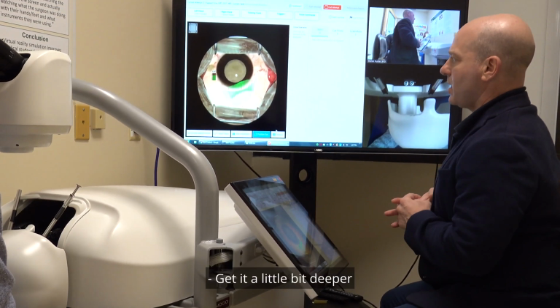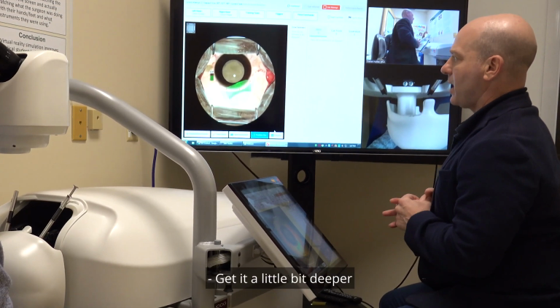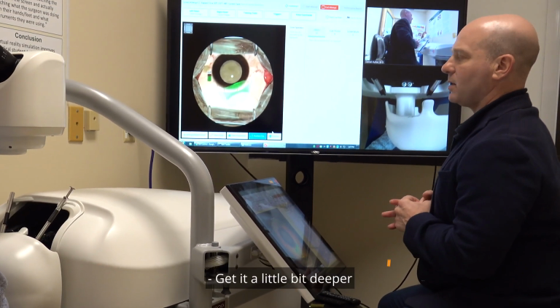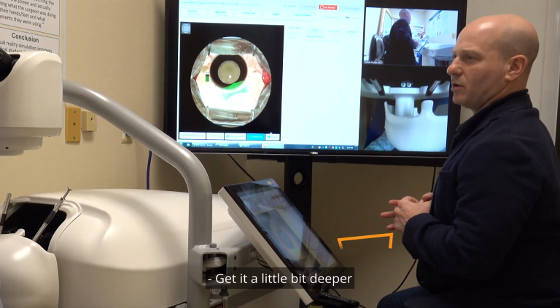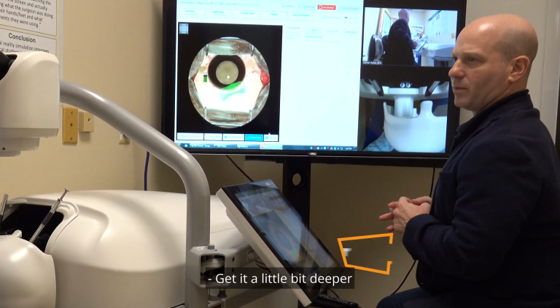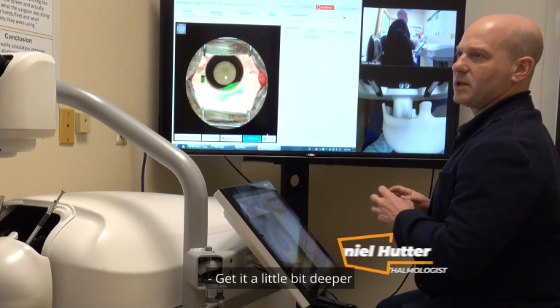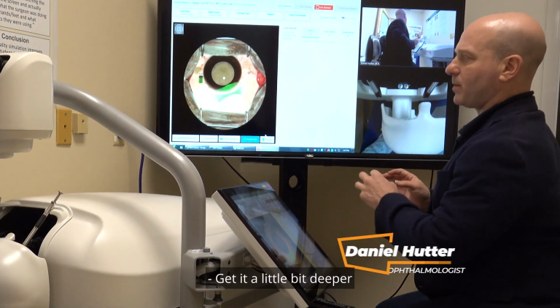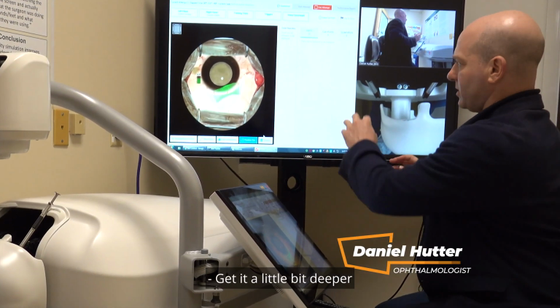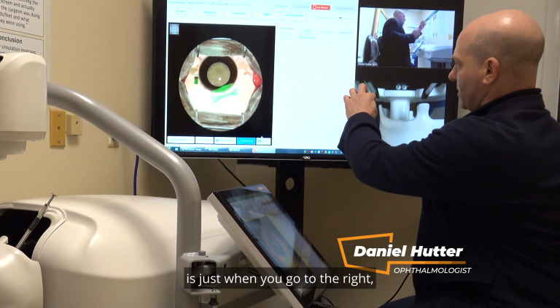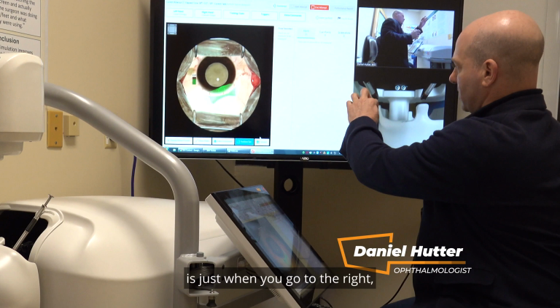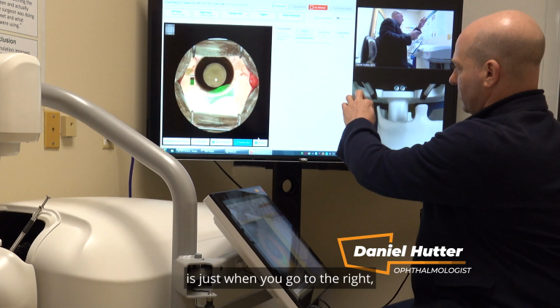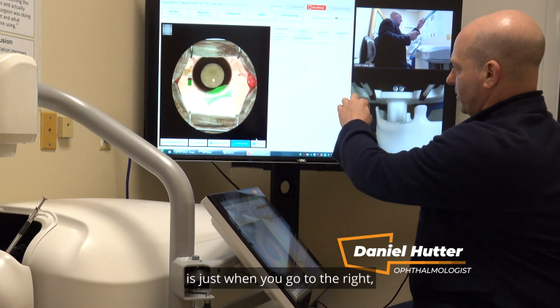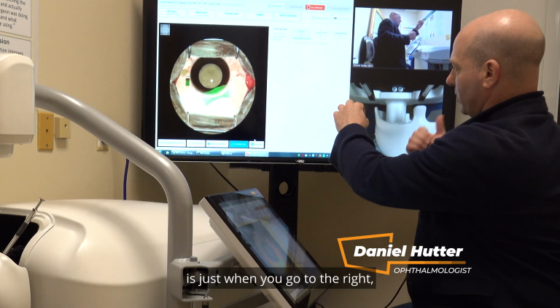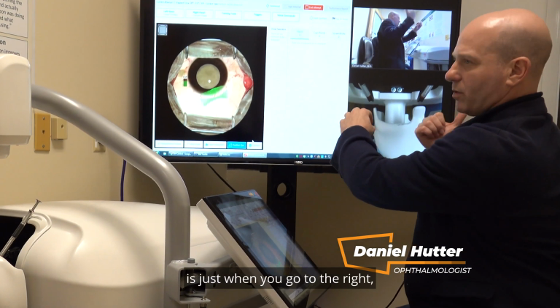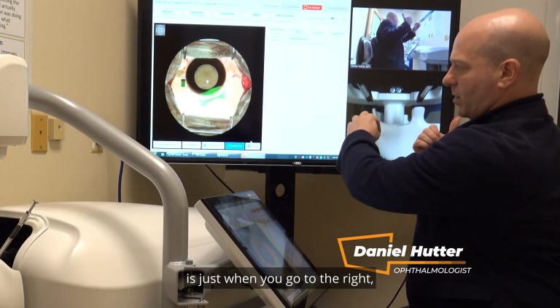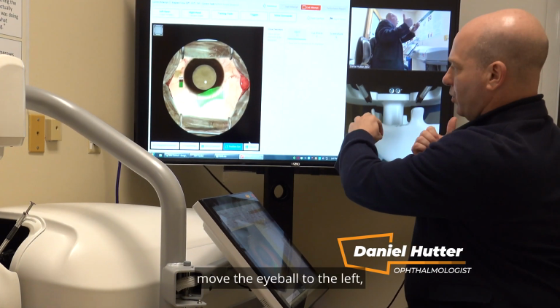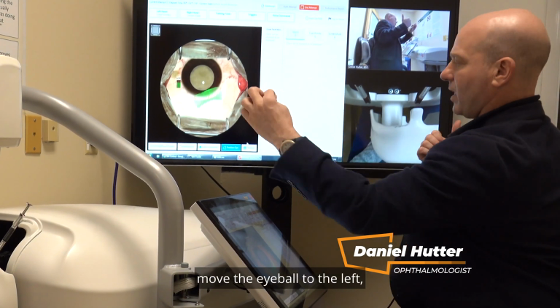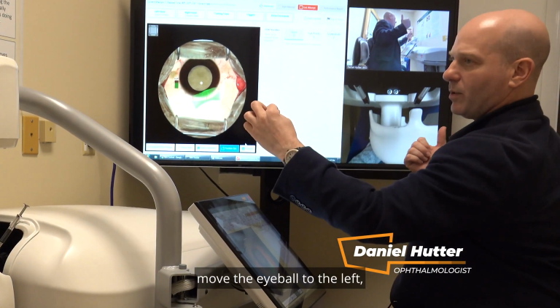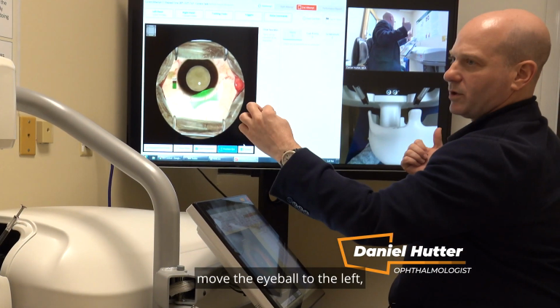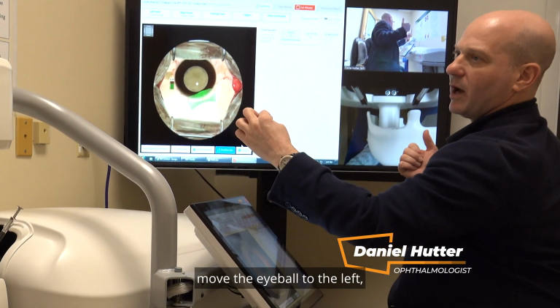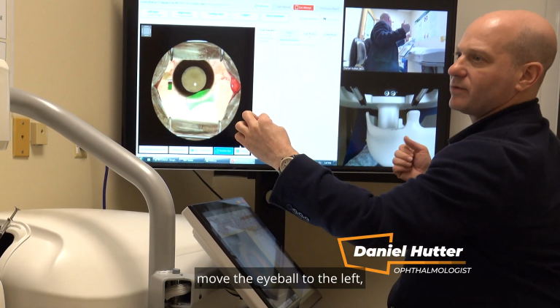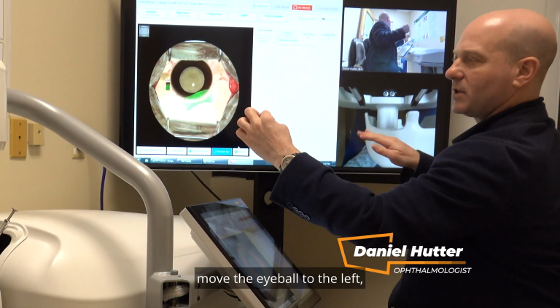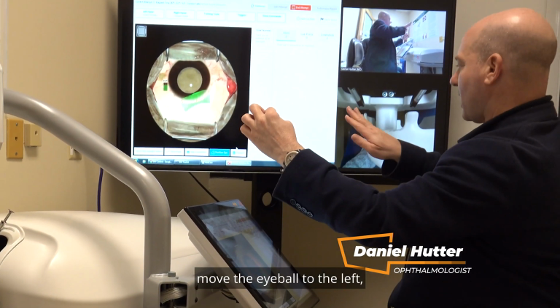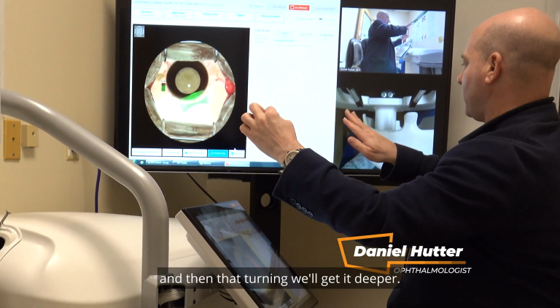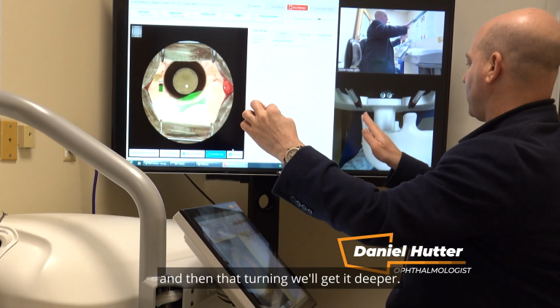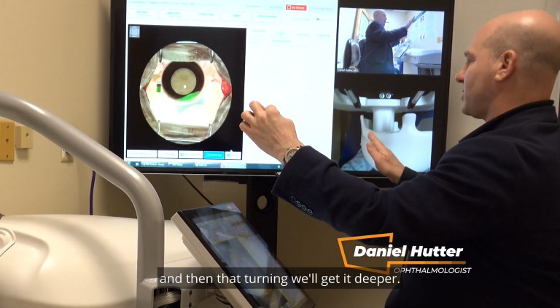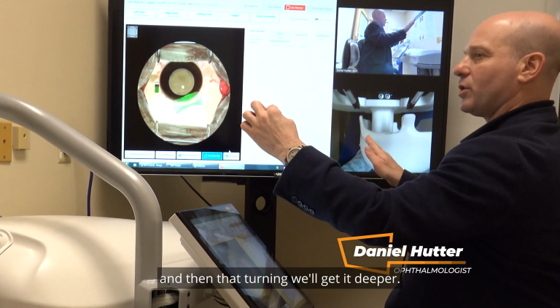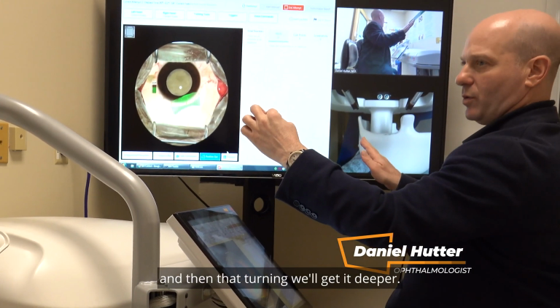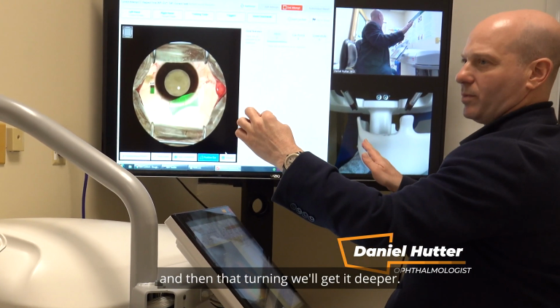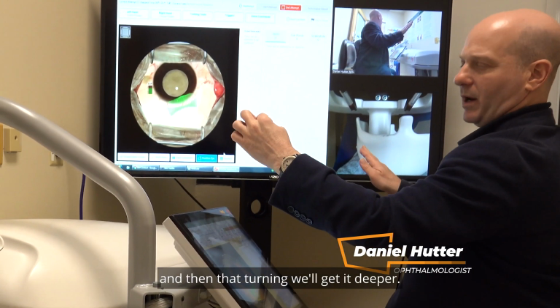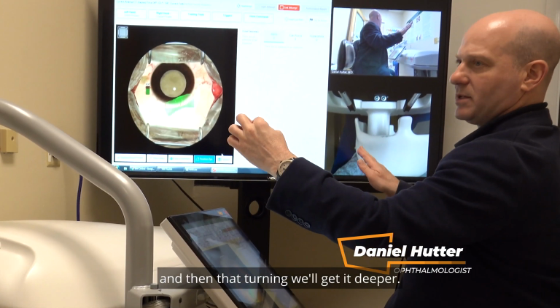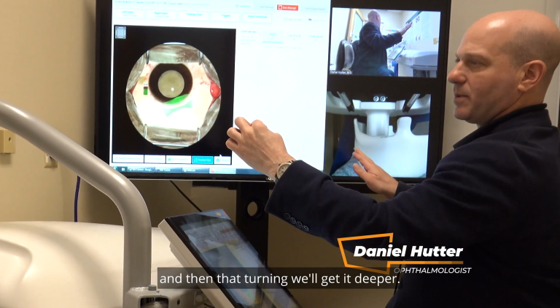Get it a little bit deeper — just when you go to the right, move the eyeball to the left, and then that turning will get it deeper.